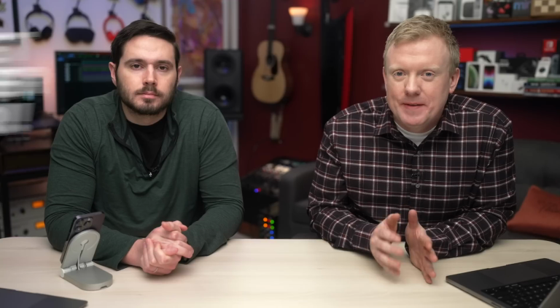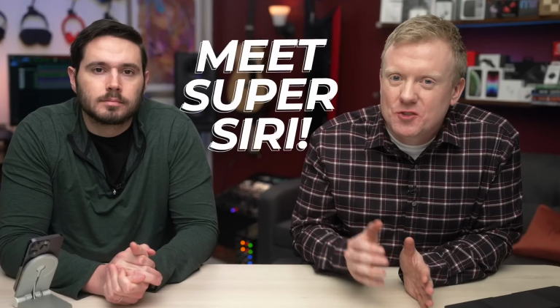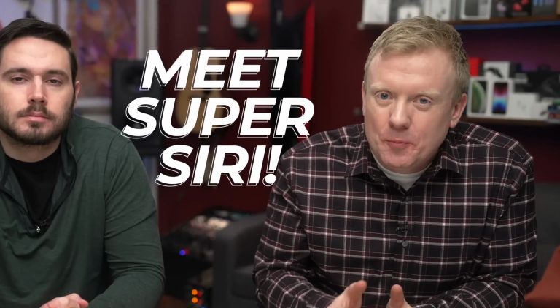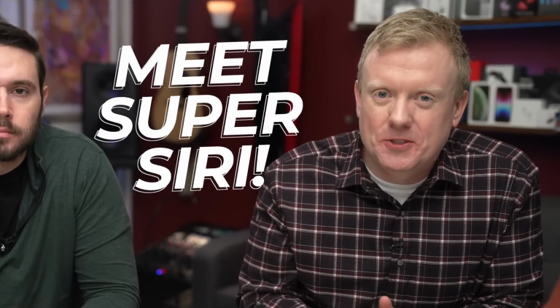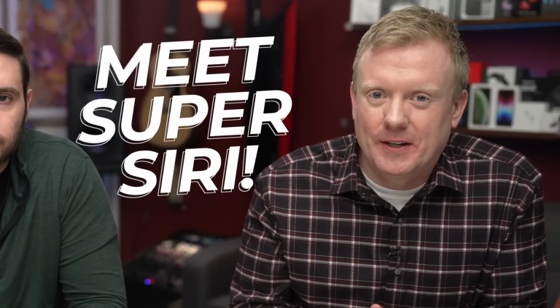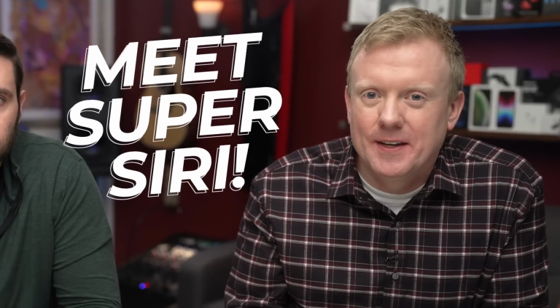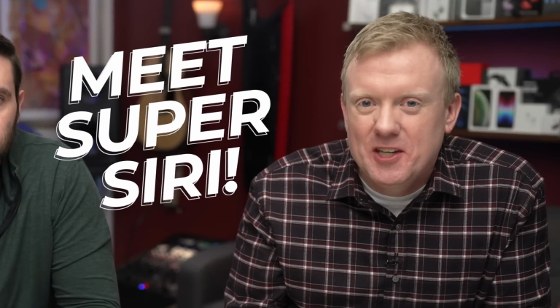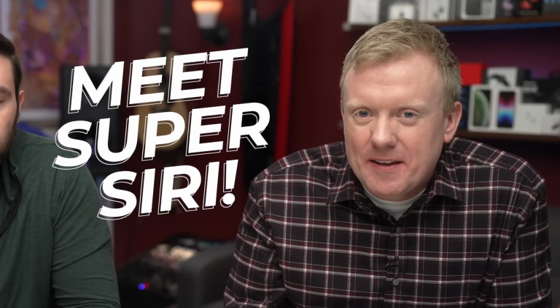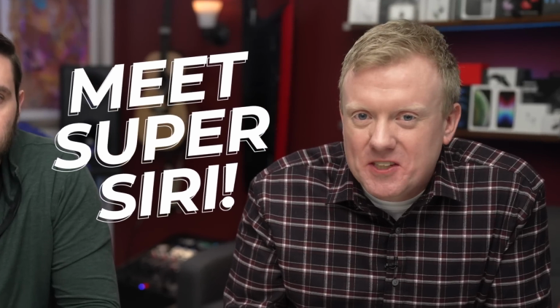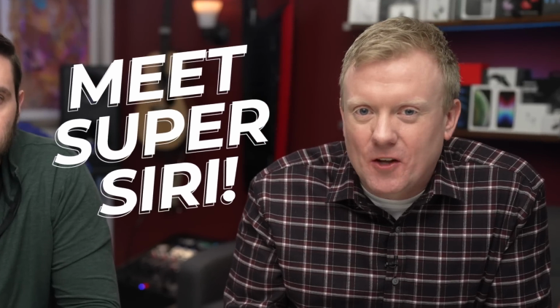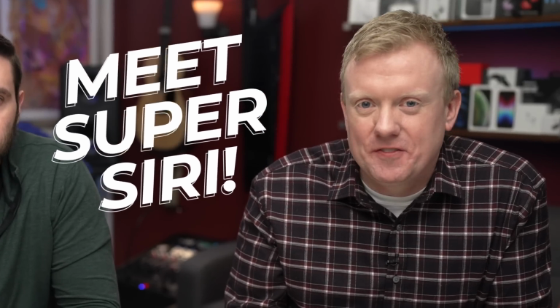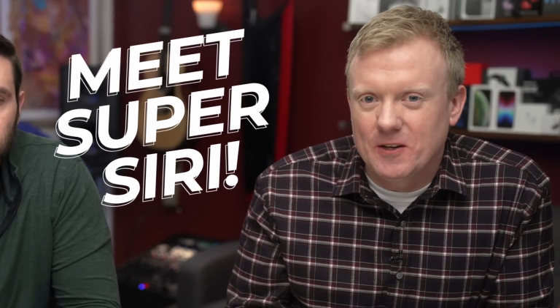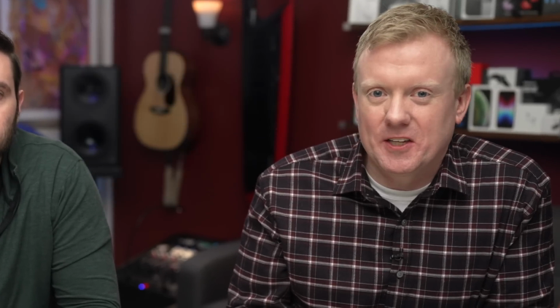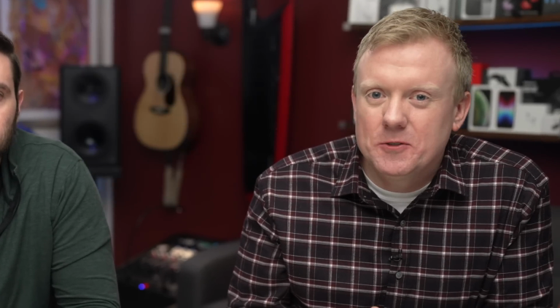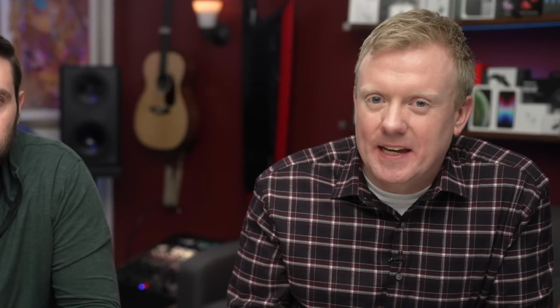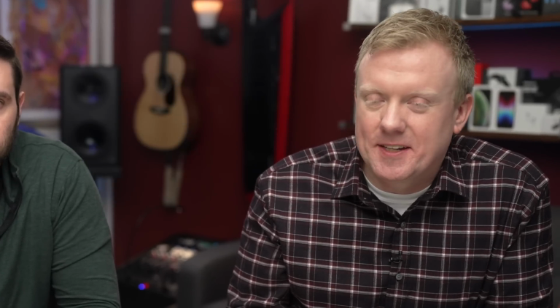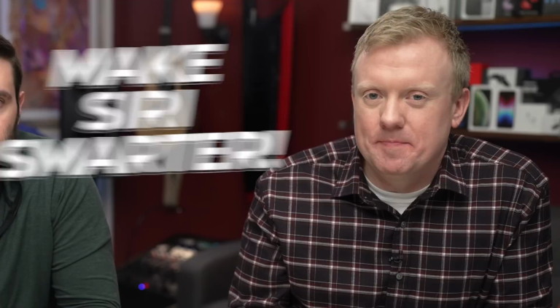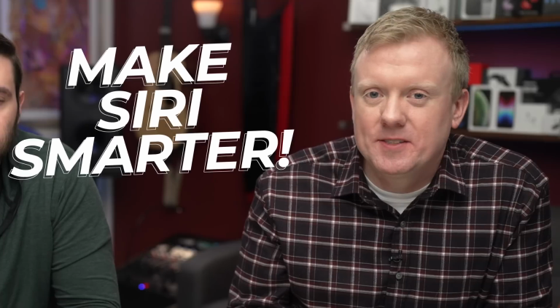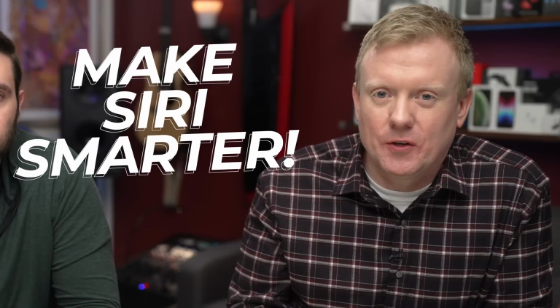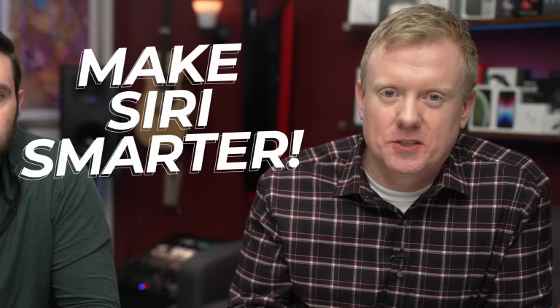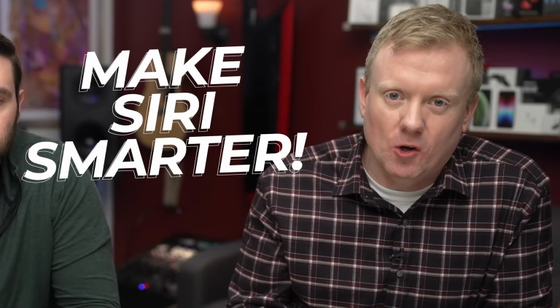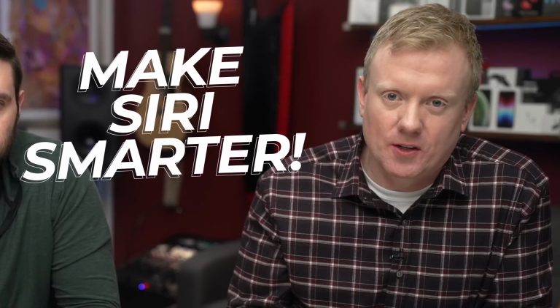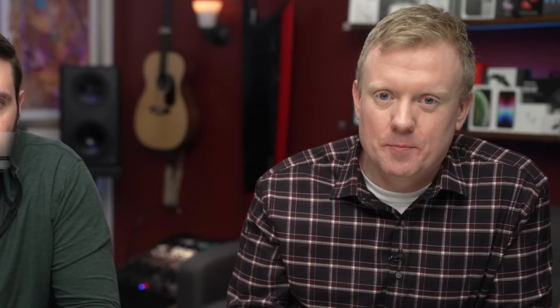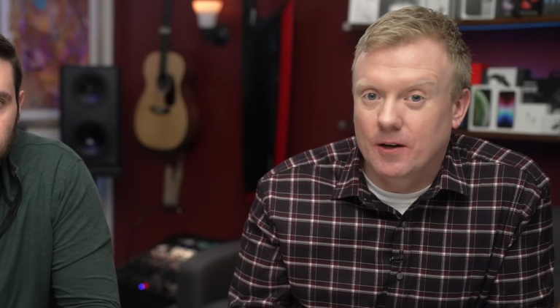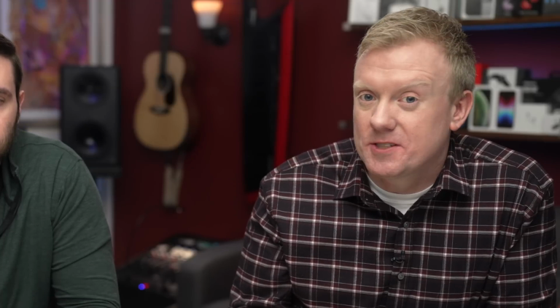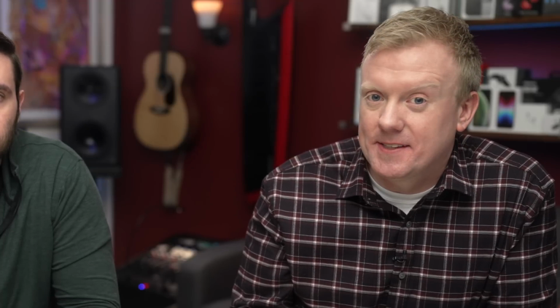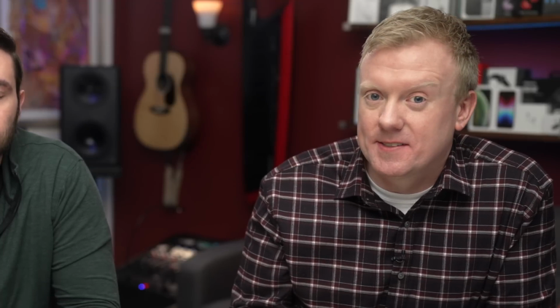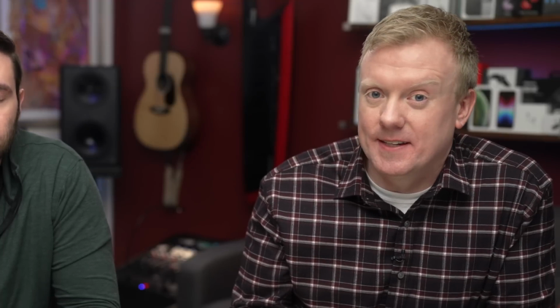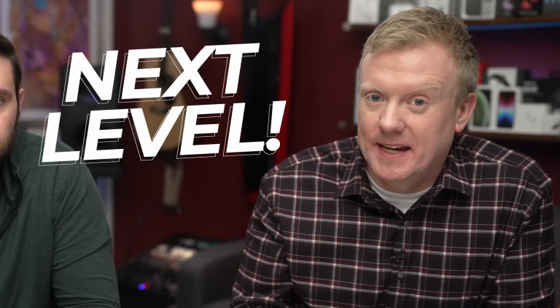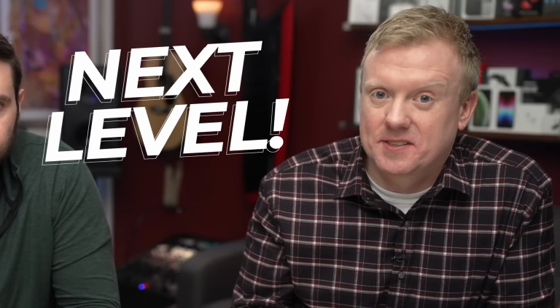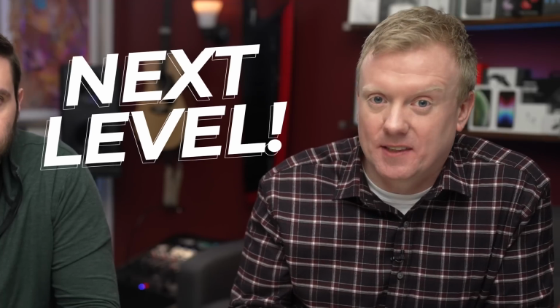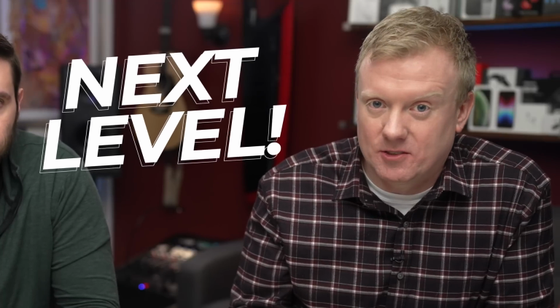Meet Super Siri. You may have seen other videos that use AI to make Siri smarter, but ours takes it to the next level.